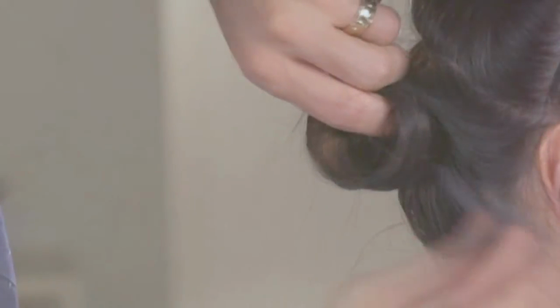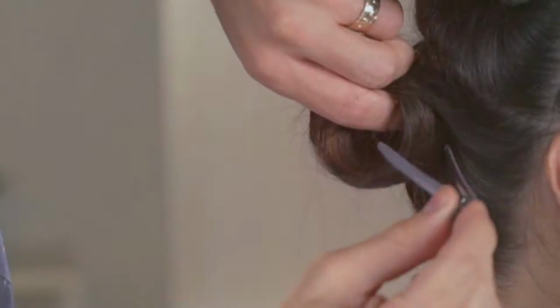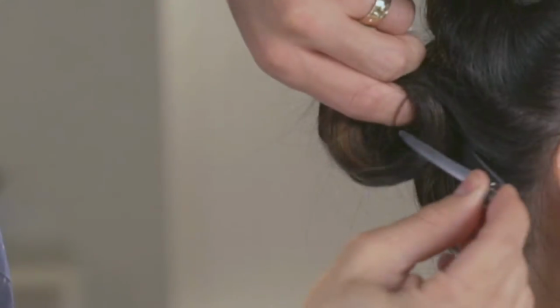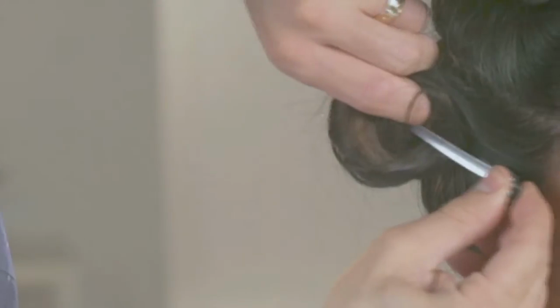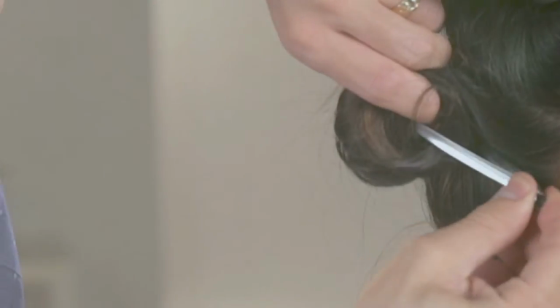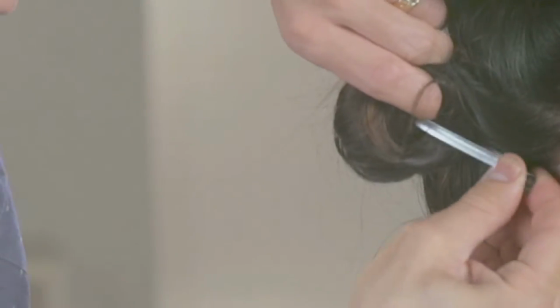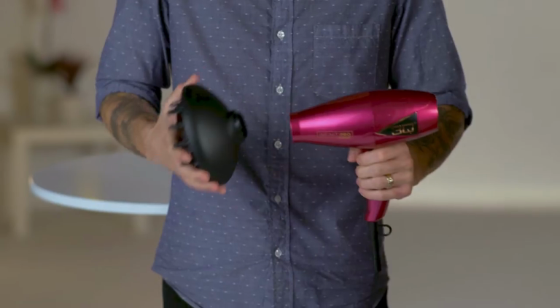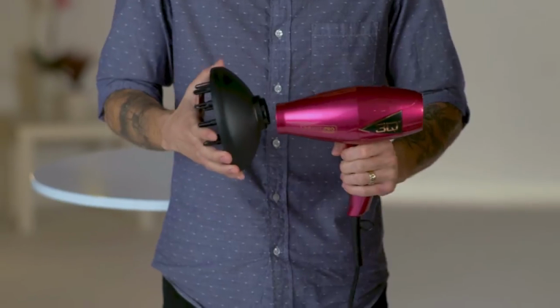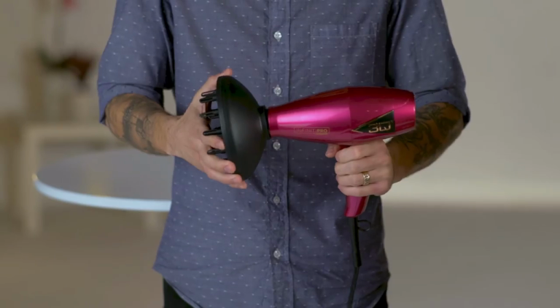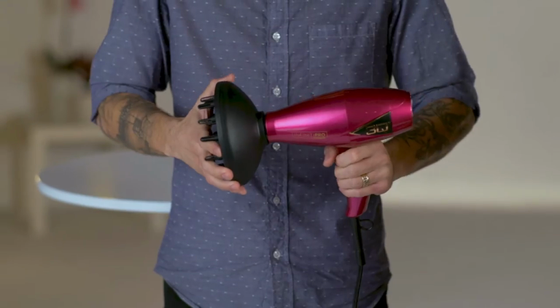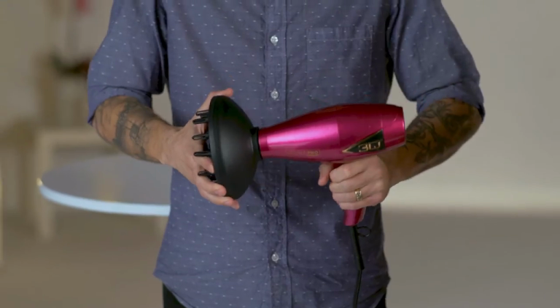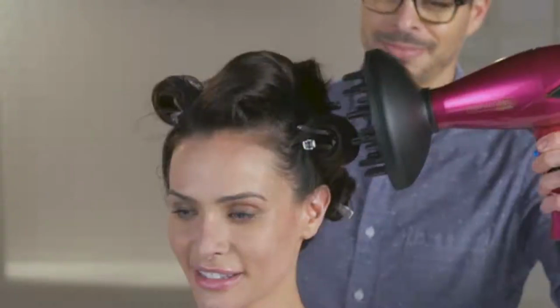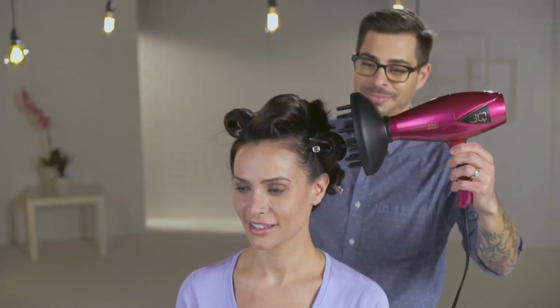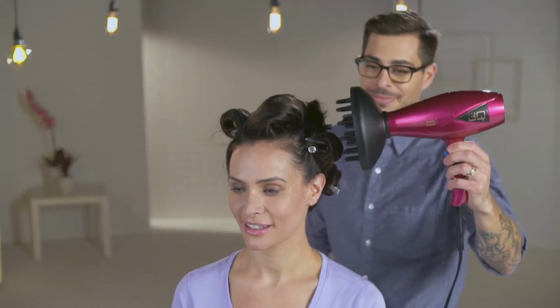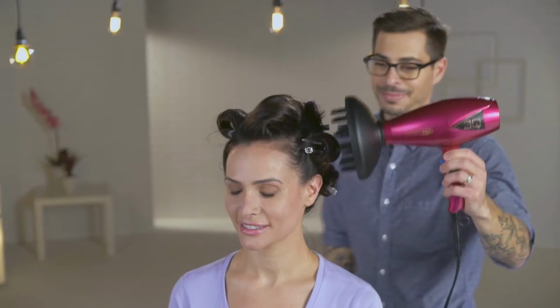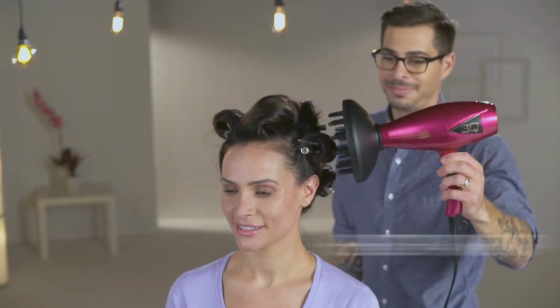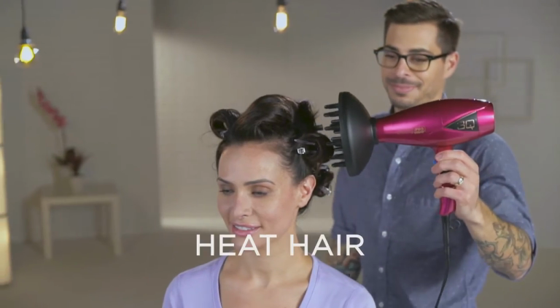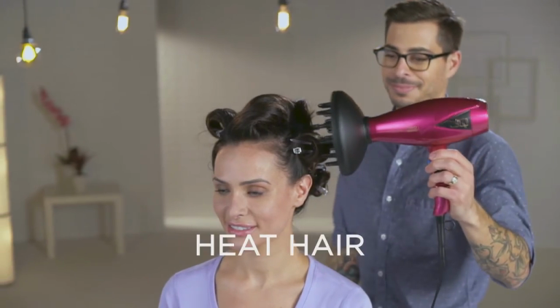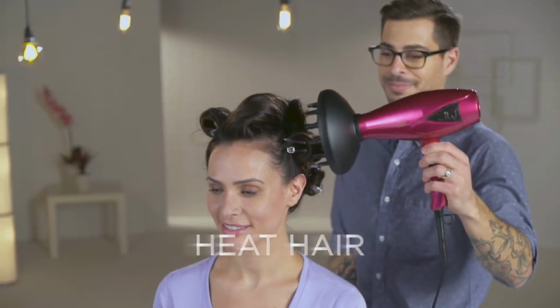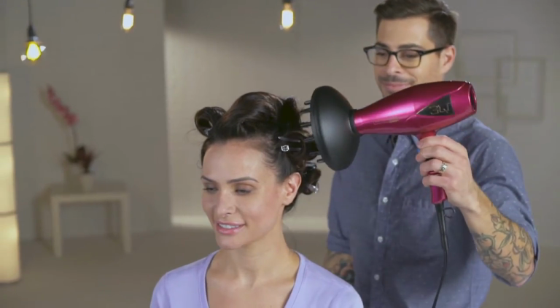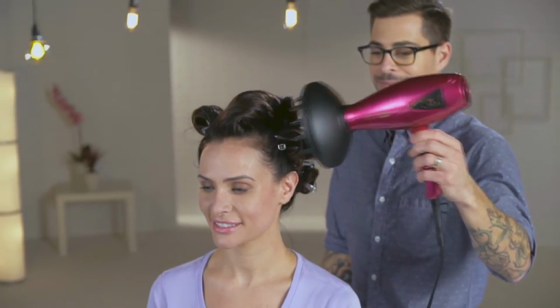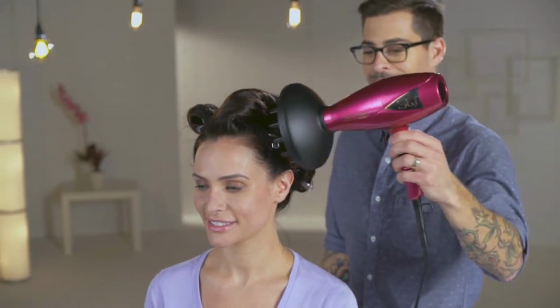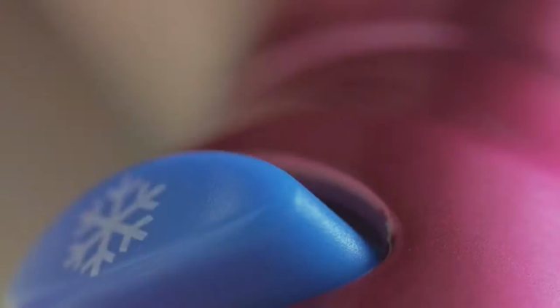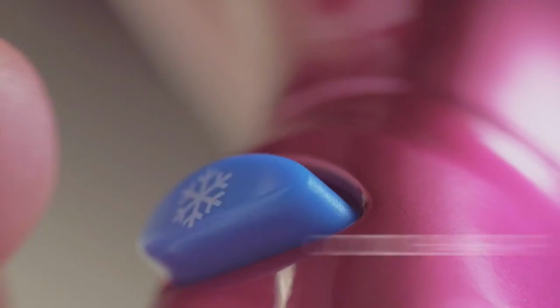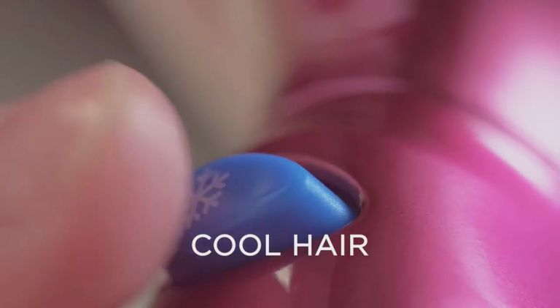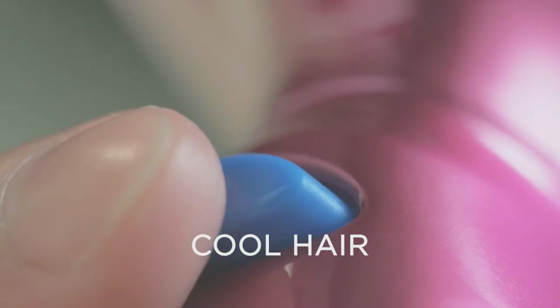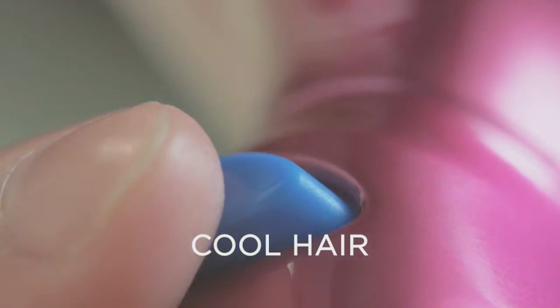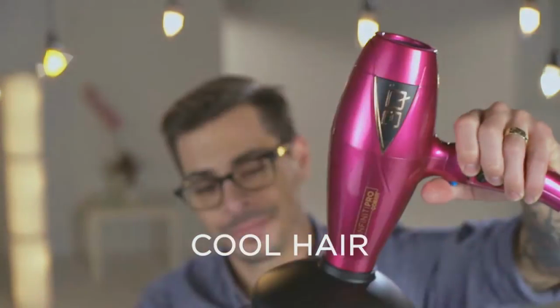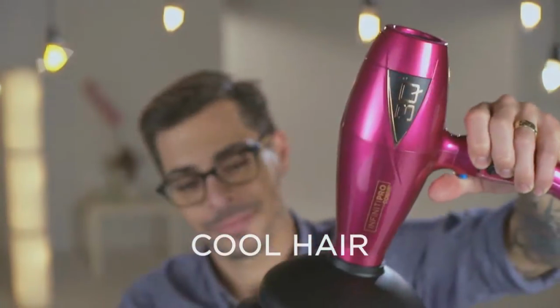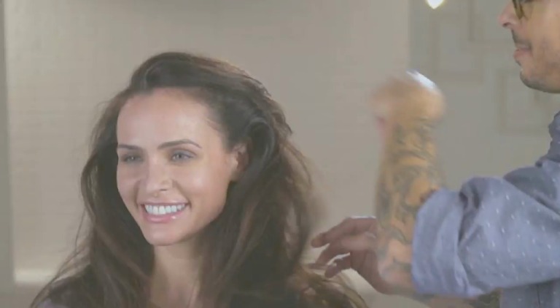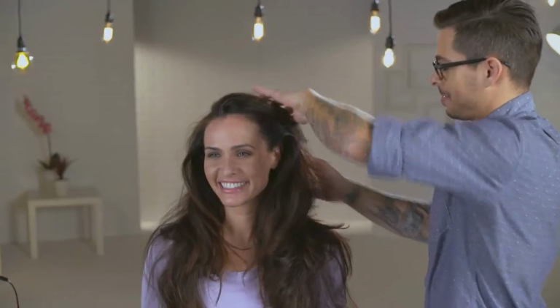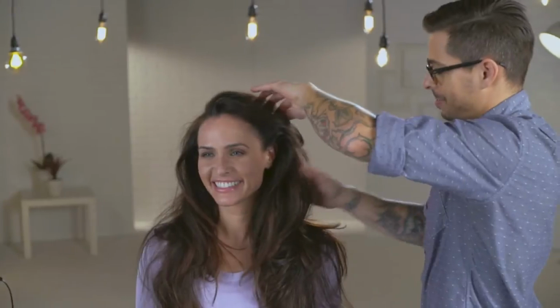Secure the hair with a clip, attach the diffuser, and once again heat the hair. When warm, cool it with the CoolShot button.